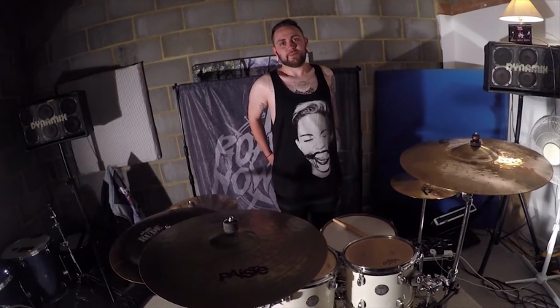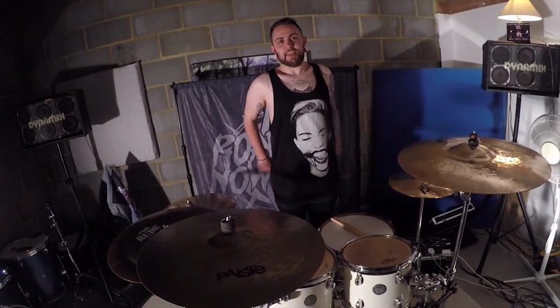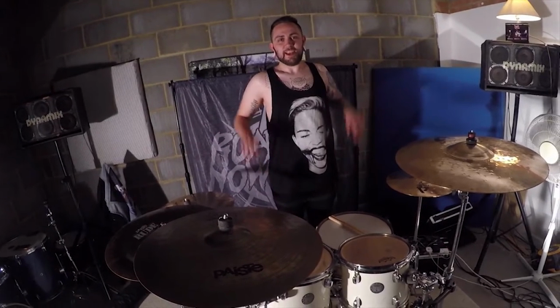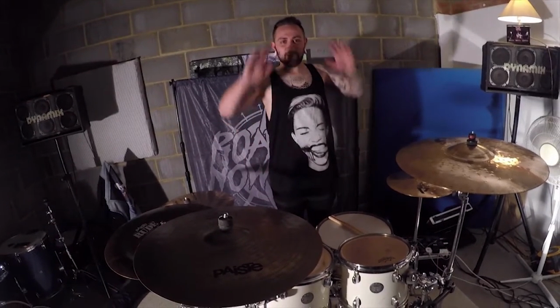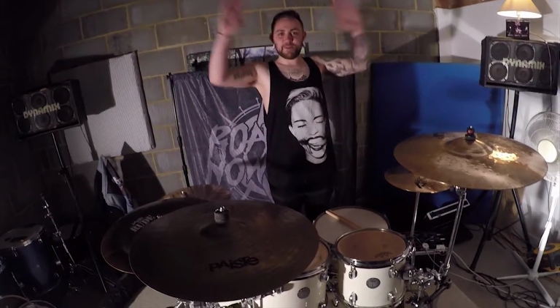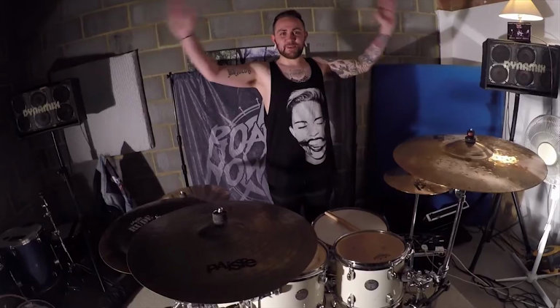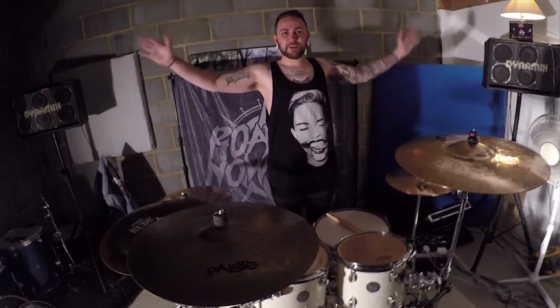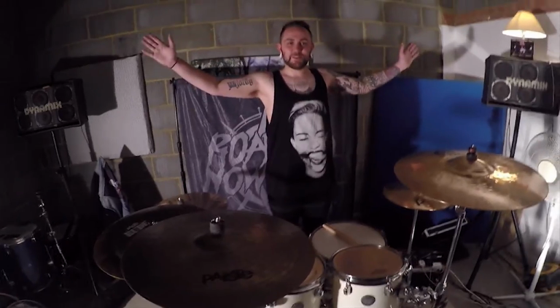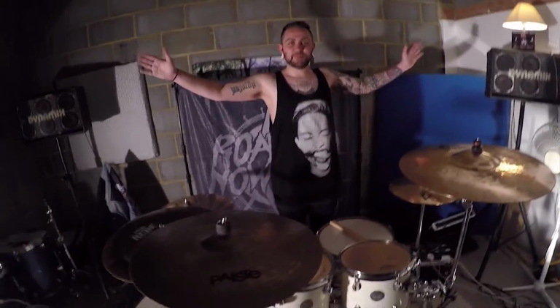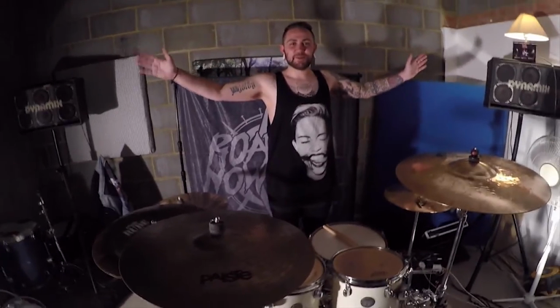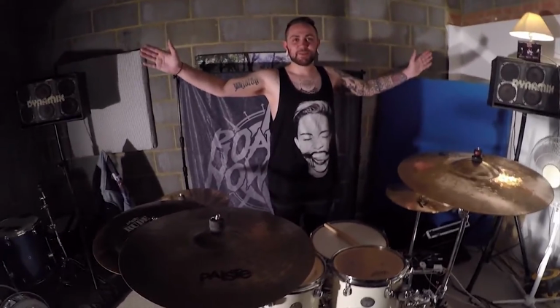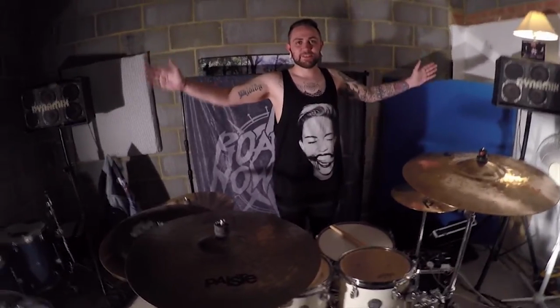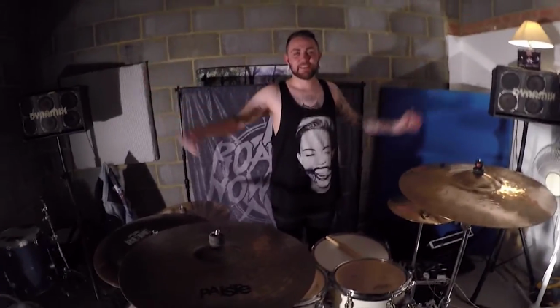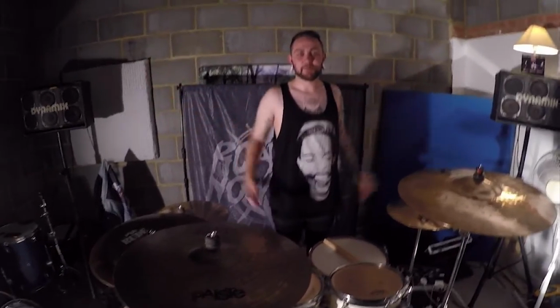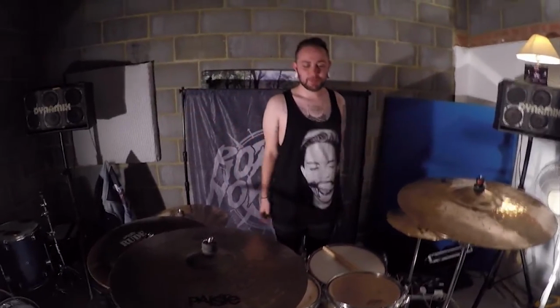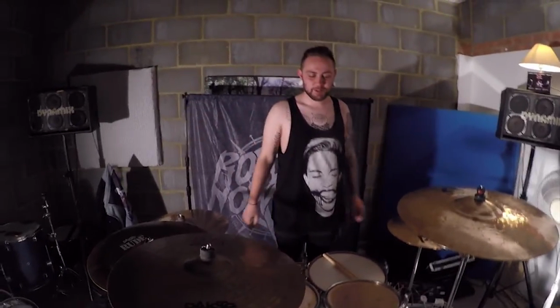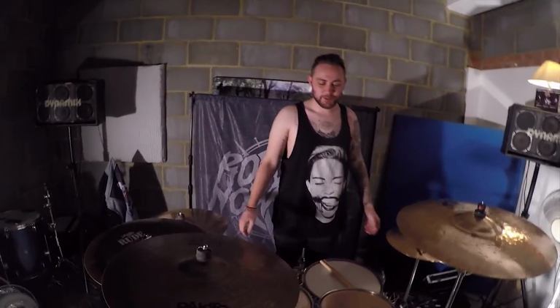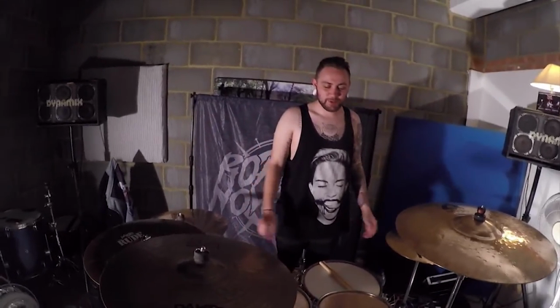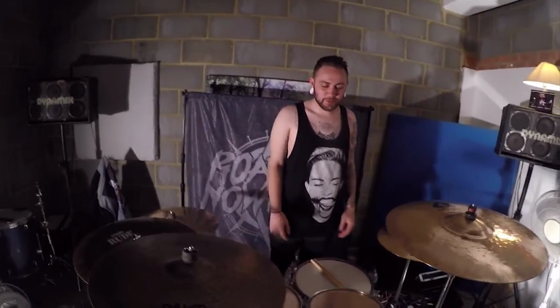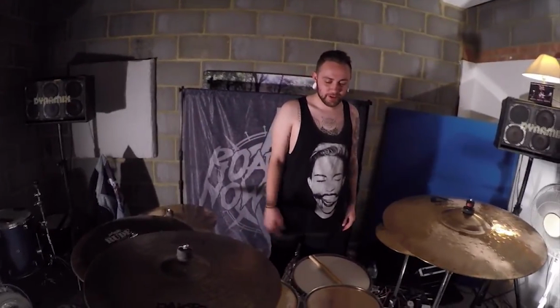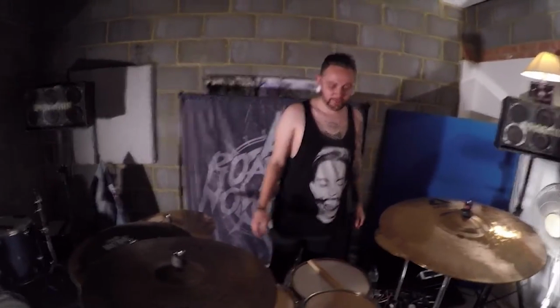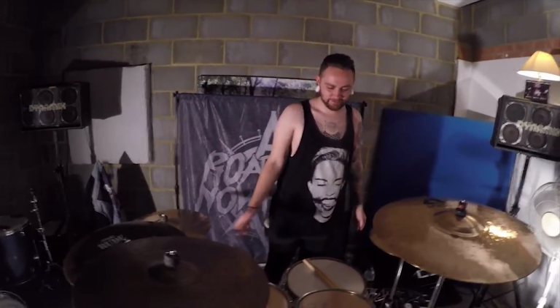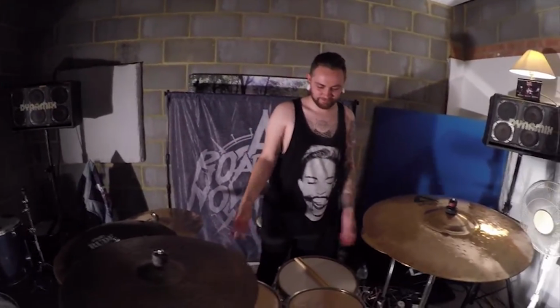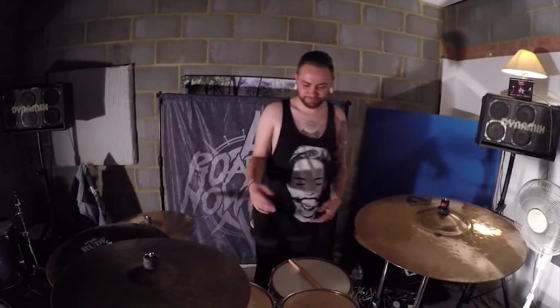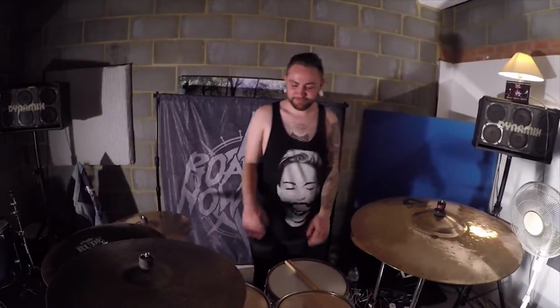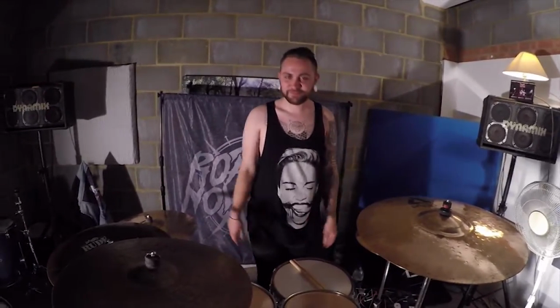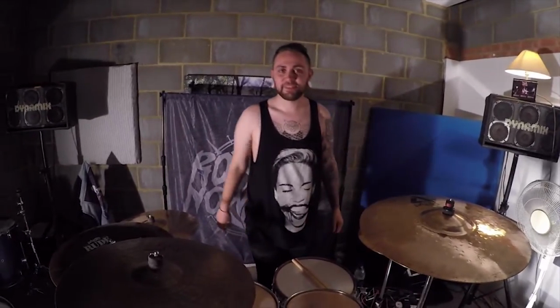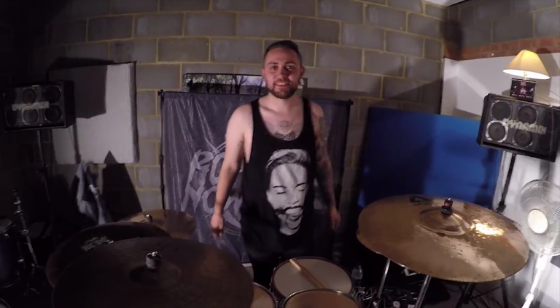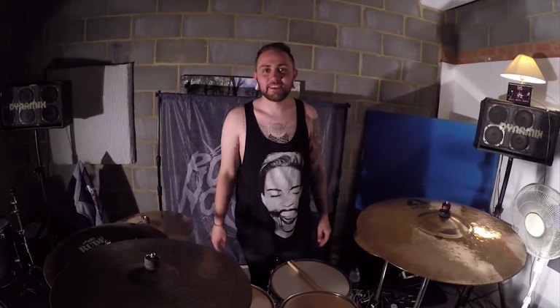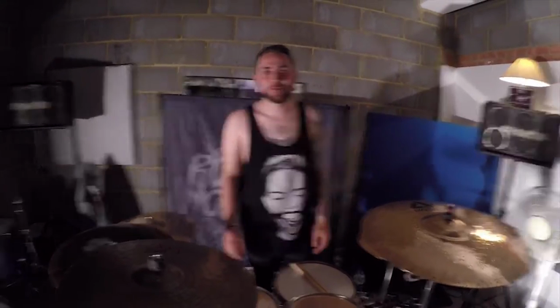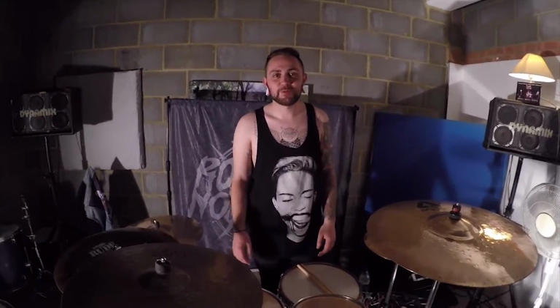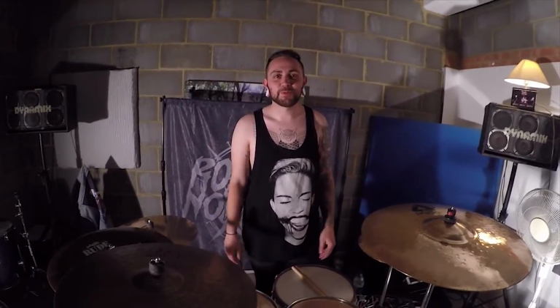Hello everyone on YouTube. I'm going to talk about my drums.